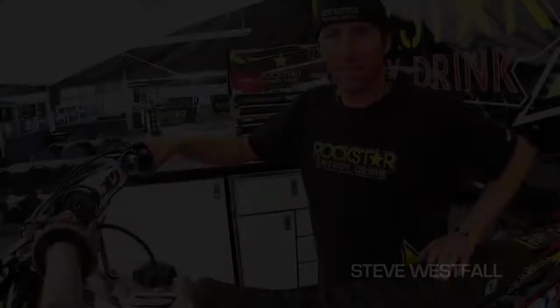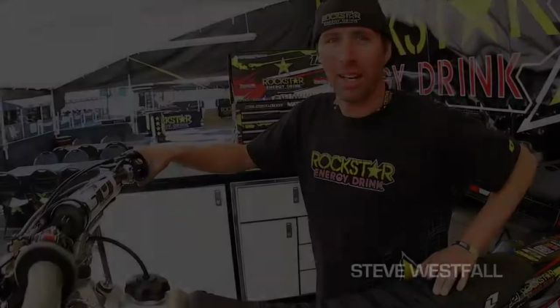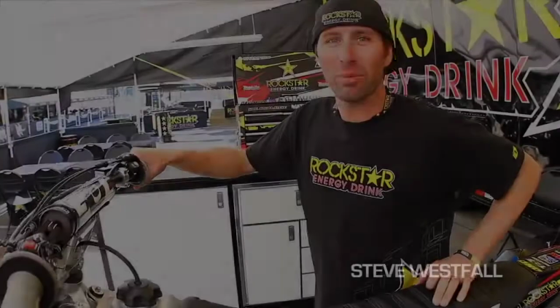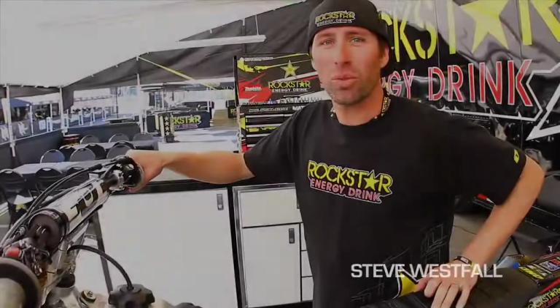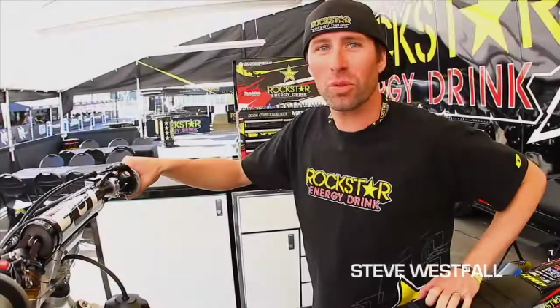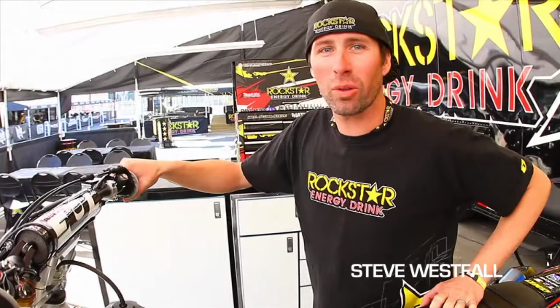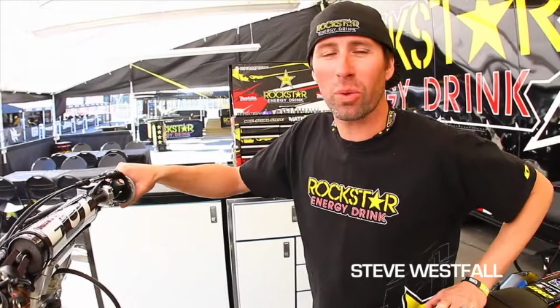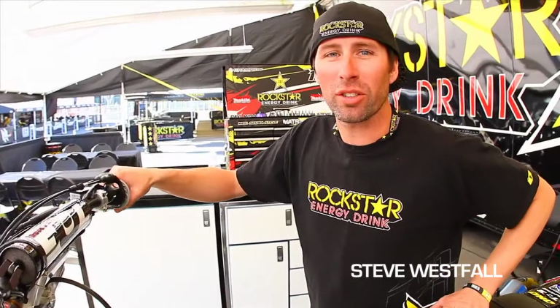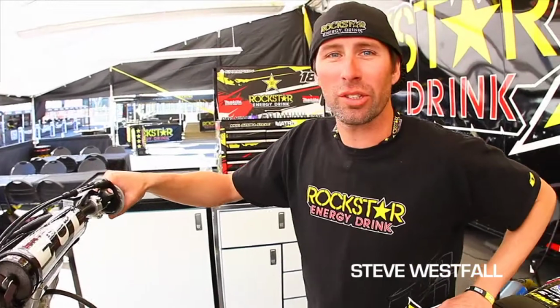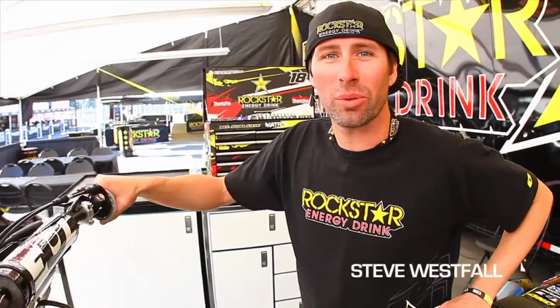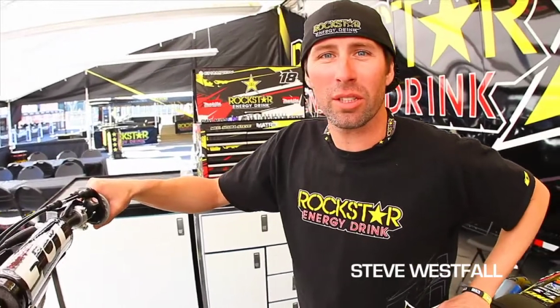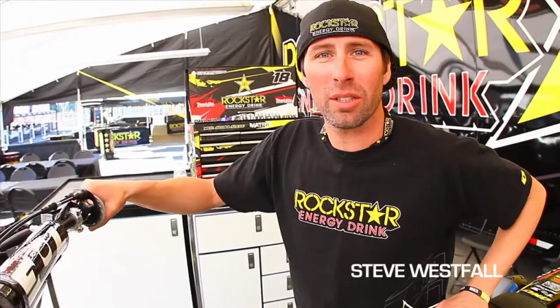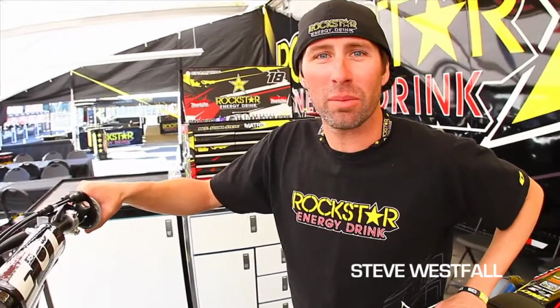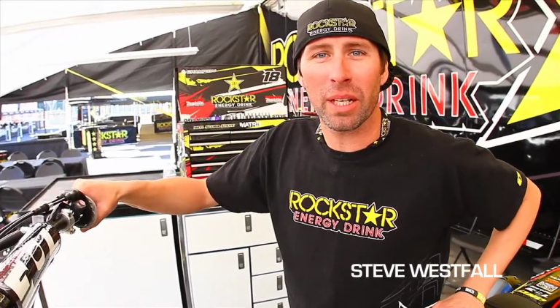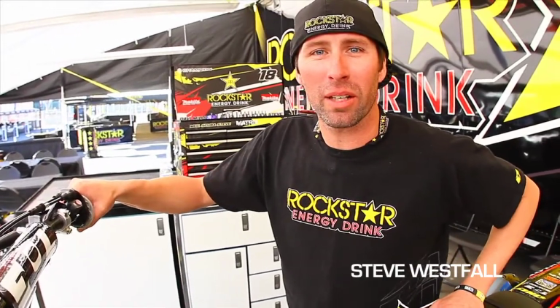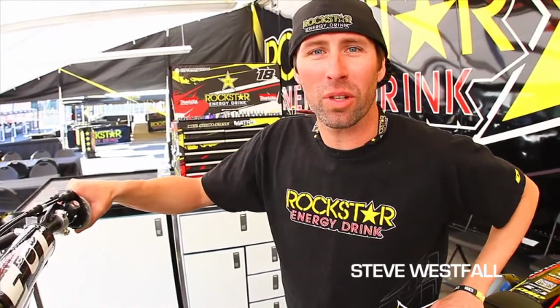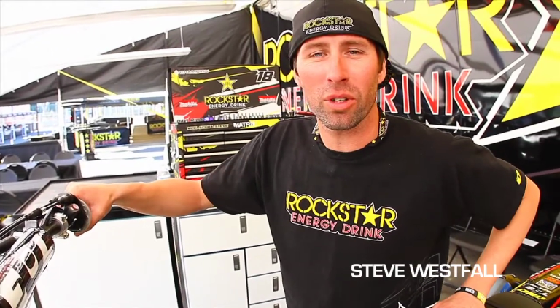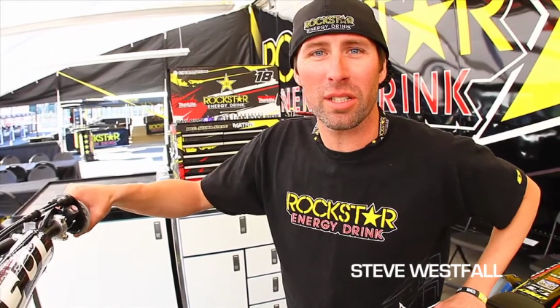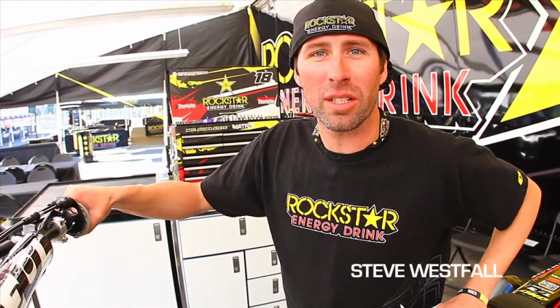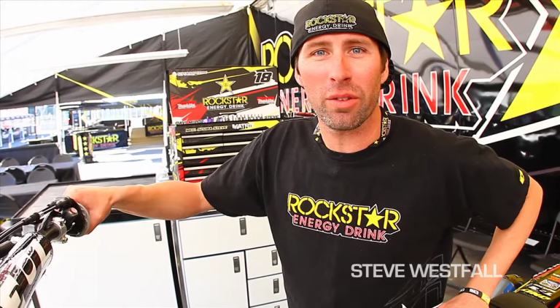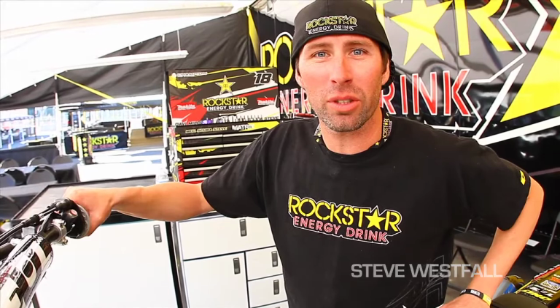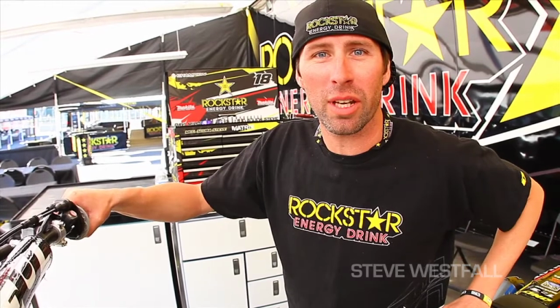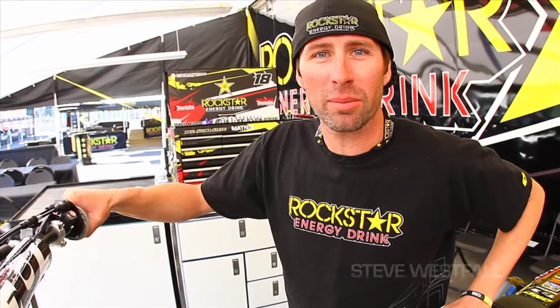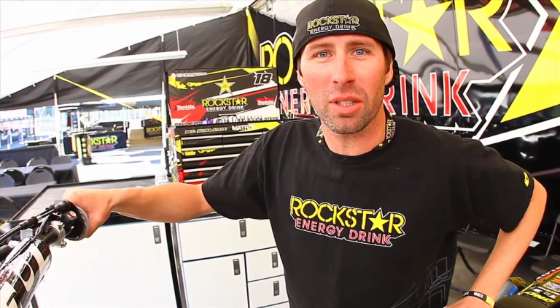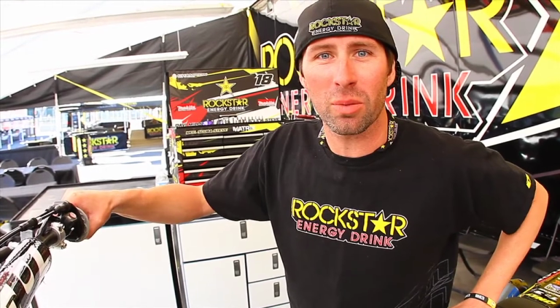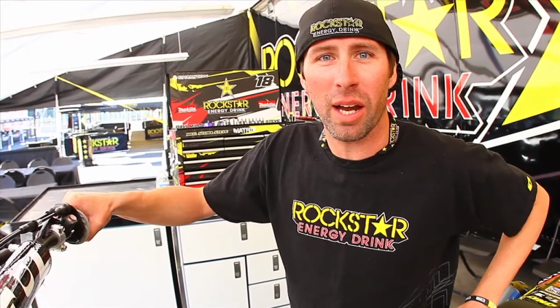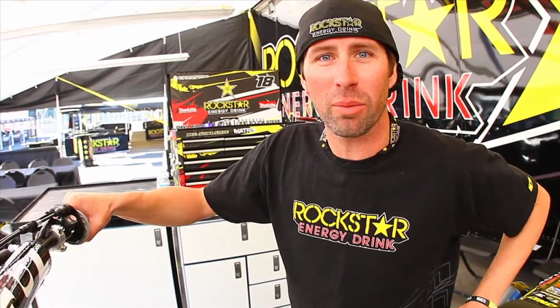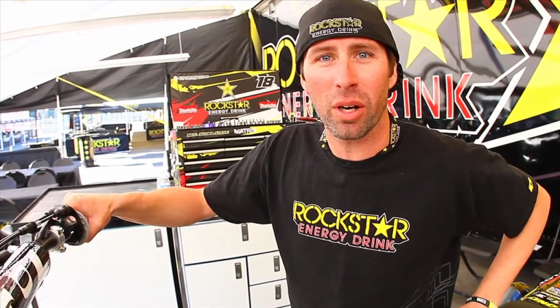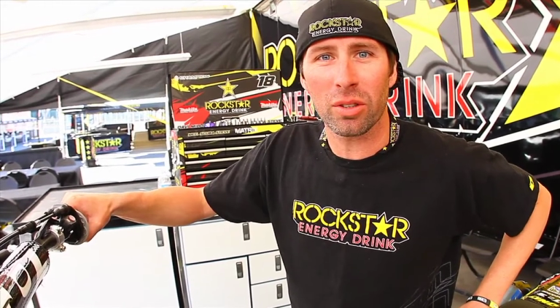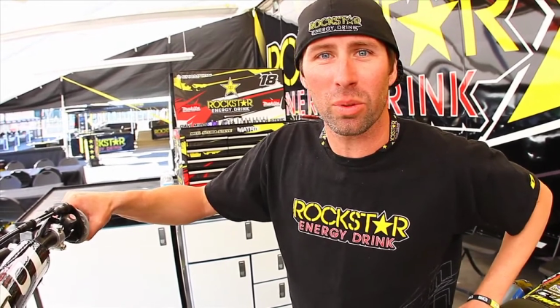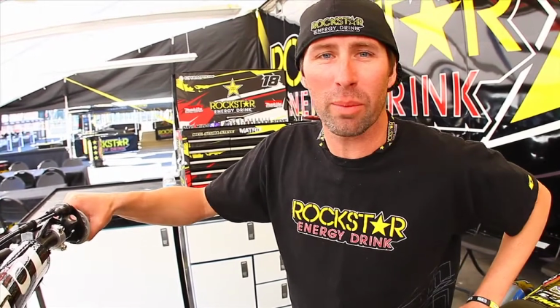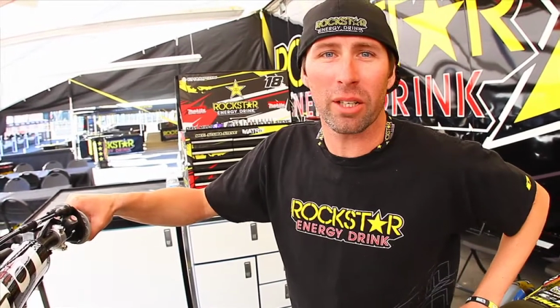Hi, I'm Steve Westphal with Rockstar Energy Racing, a mechanic for number 18, Davey Milstaff. This is Behind the Bars with my bike.